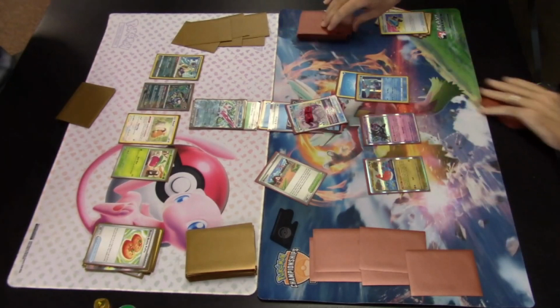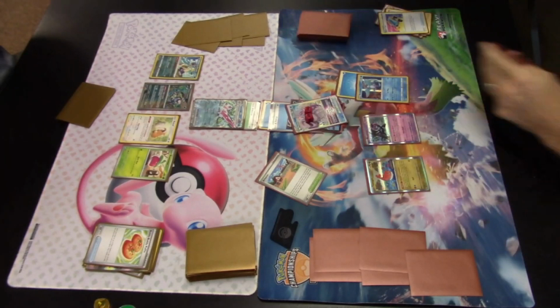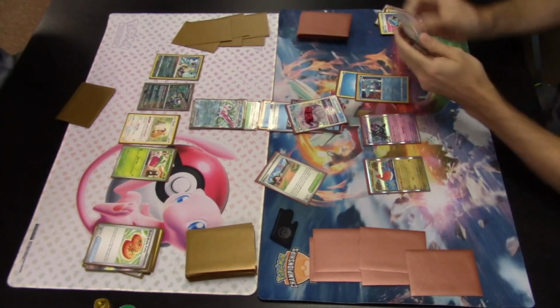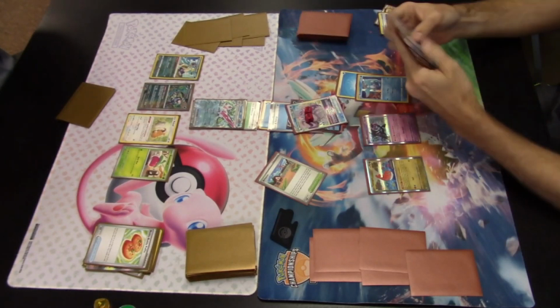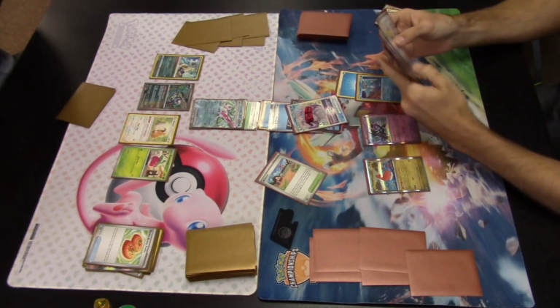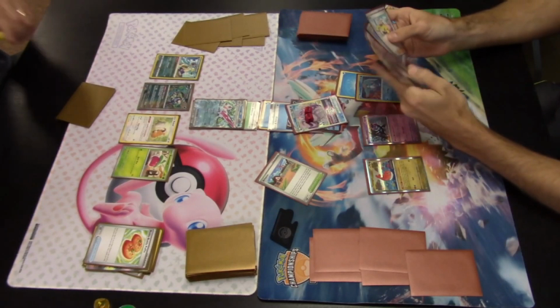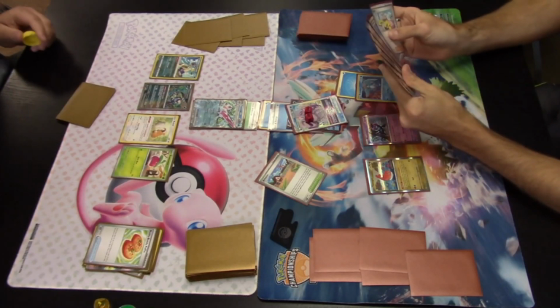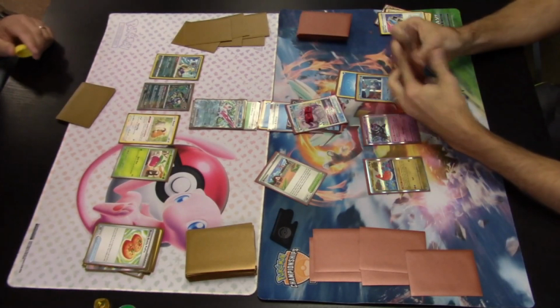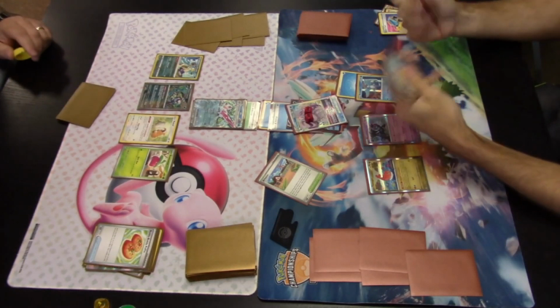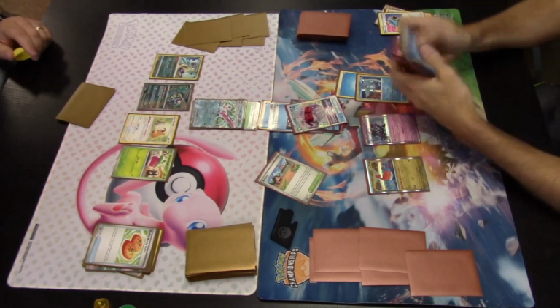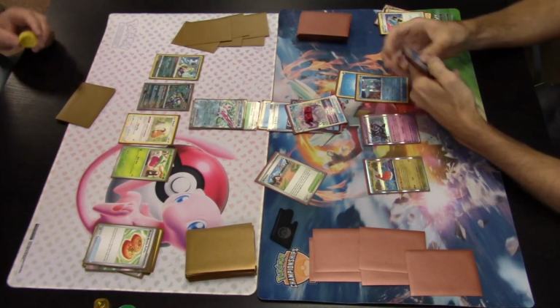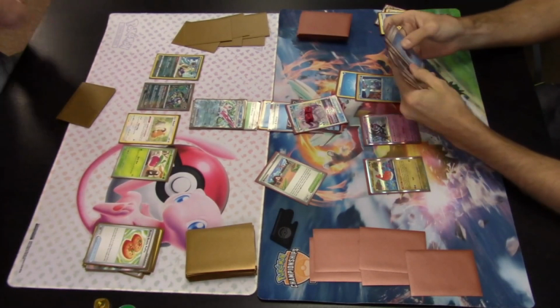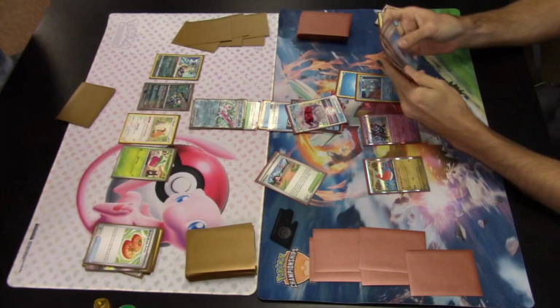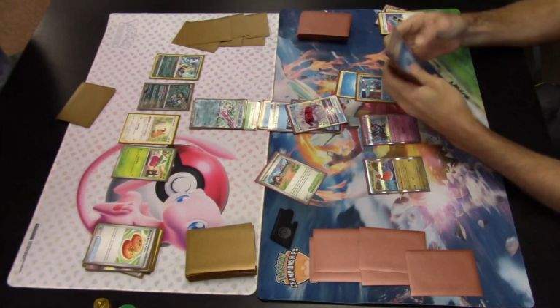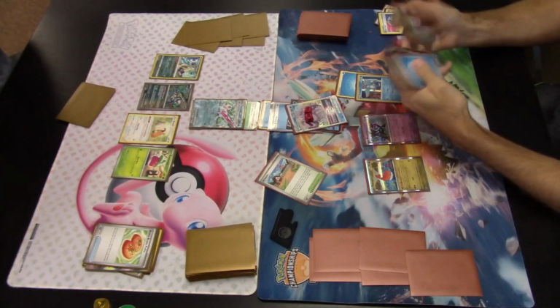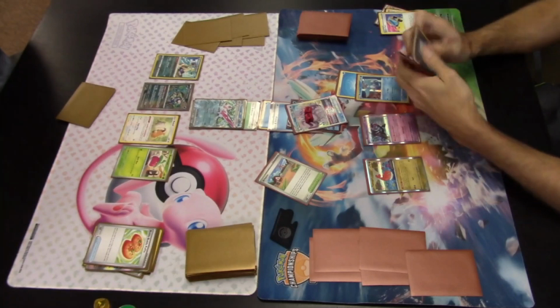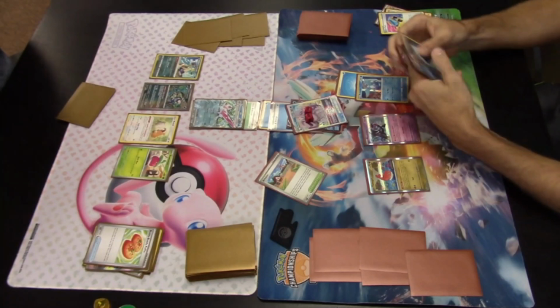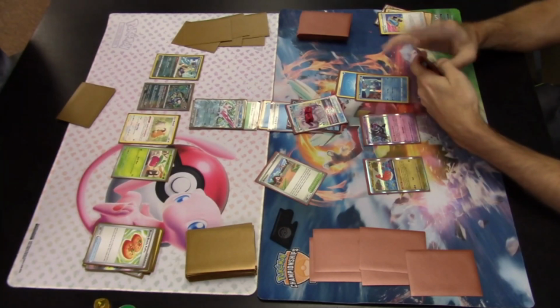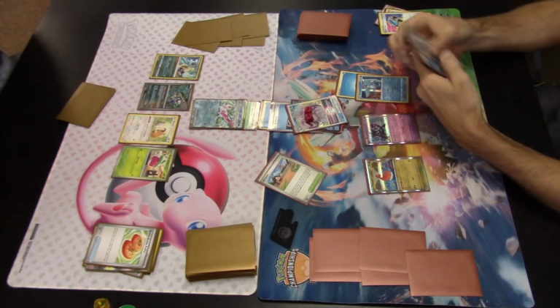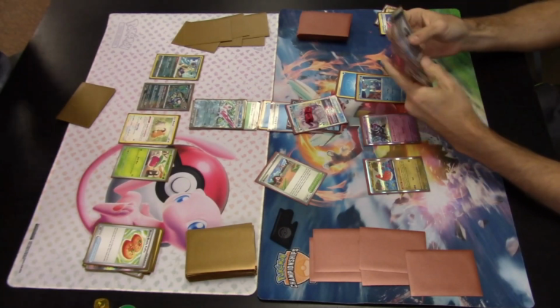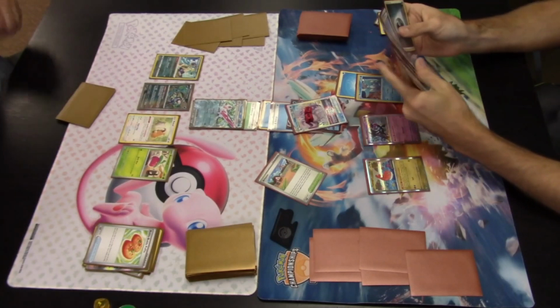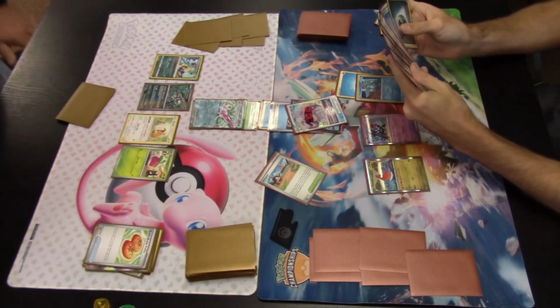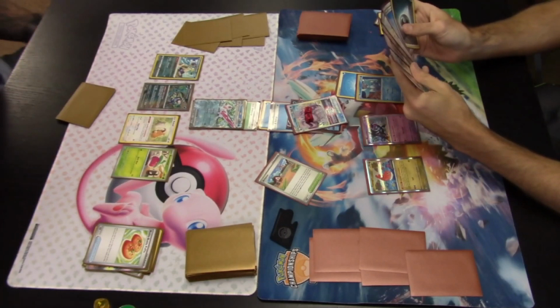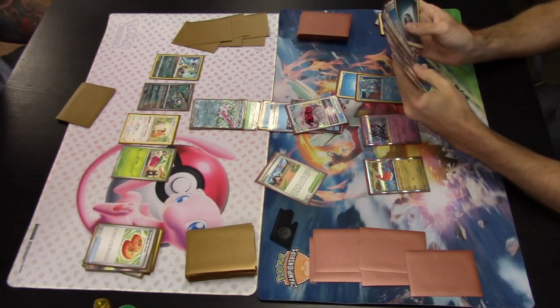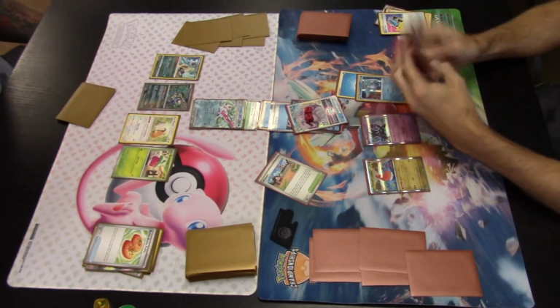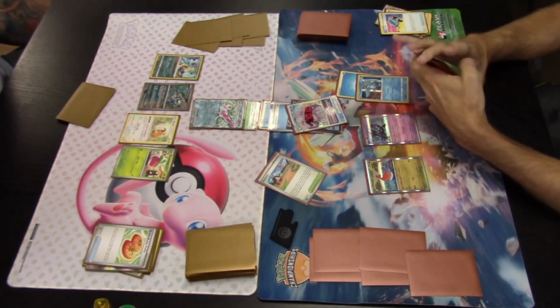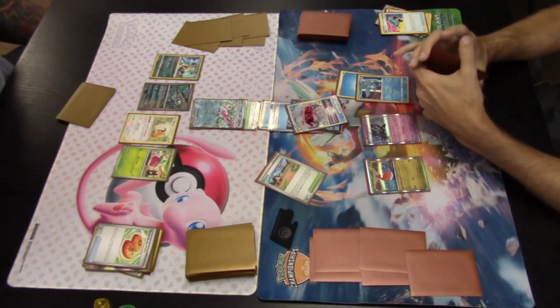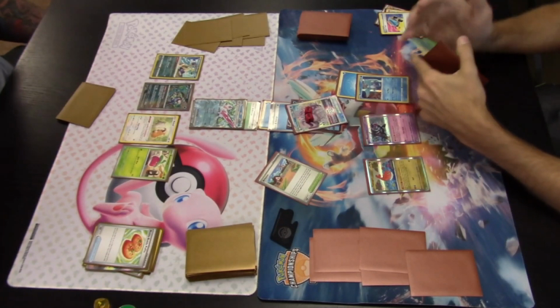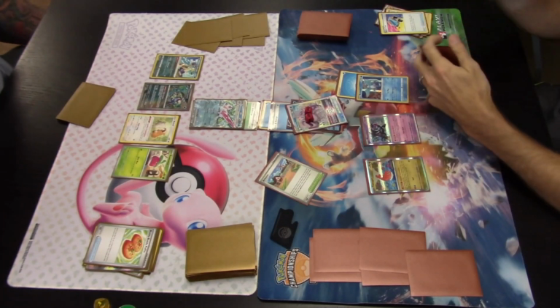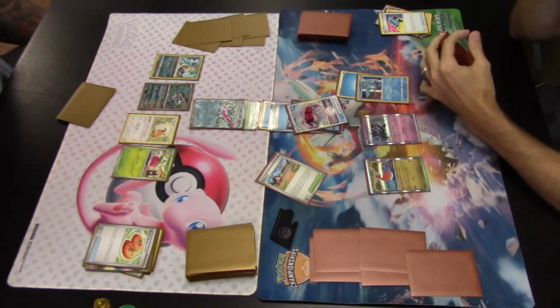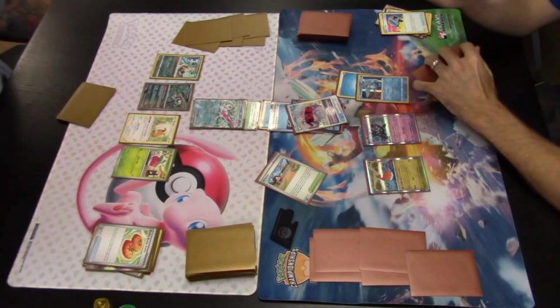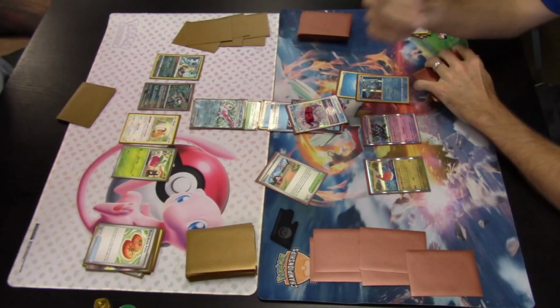We're going in with Icicle Soul, leaving the active Palkia V-STAR with 30 HP remaining. Play resumes — a KO here would have been optimal, but massive pressure is still being applied.